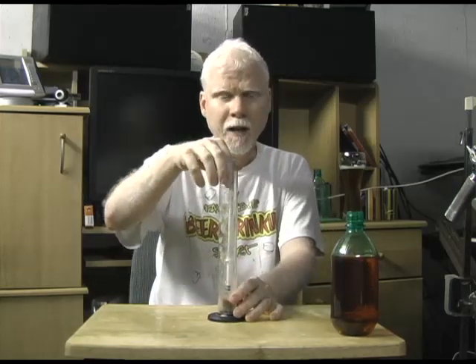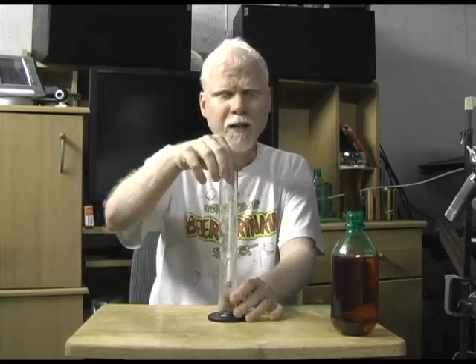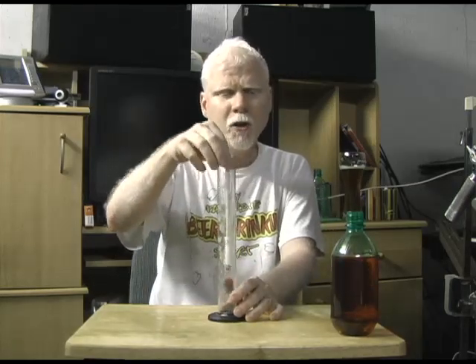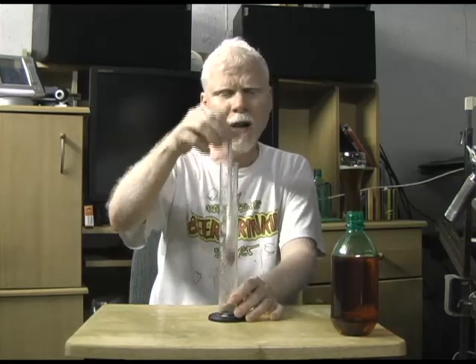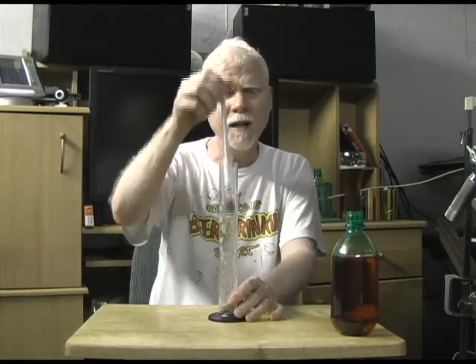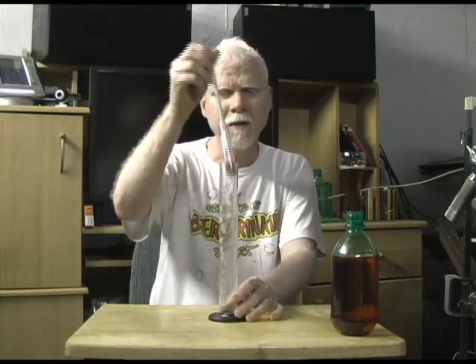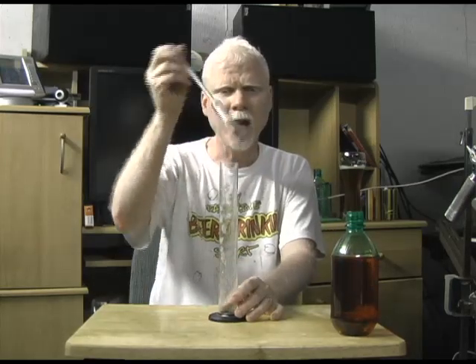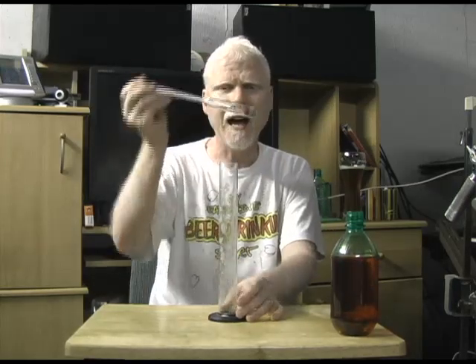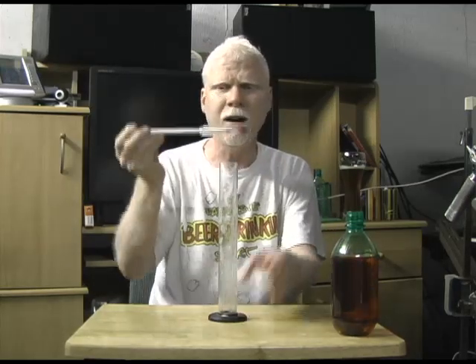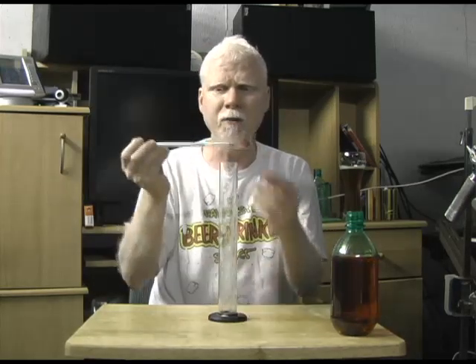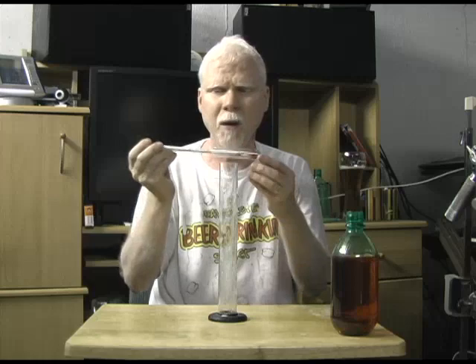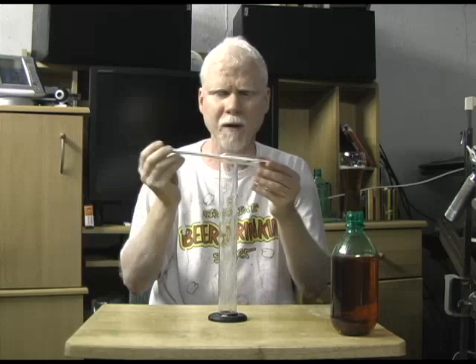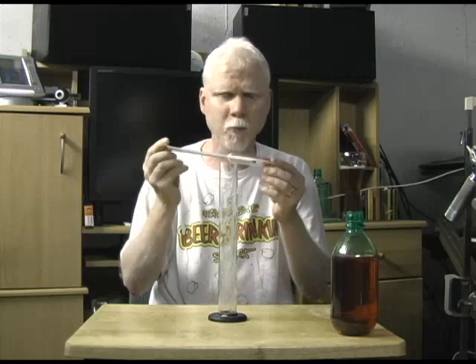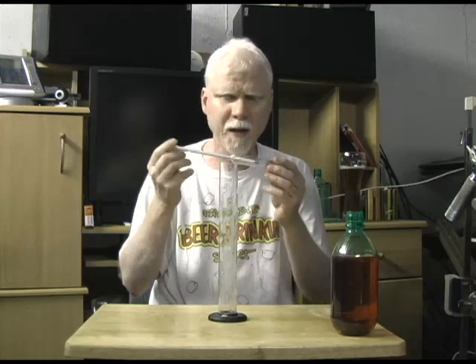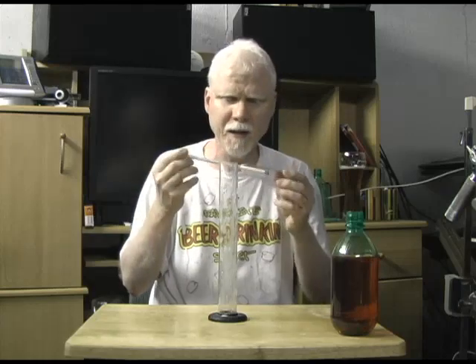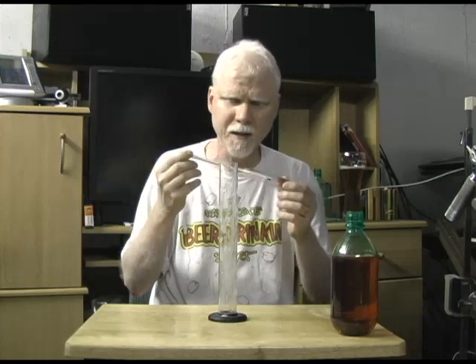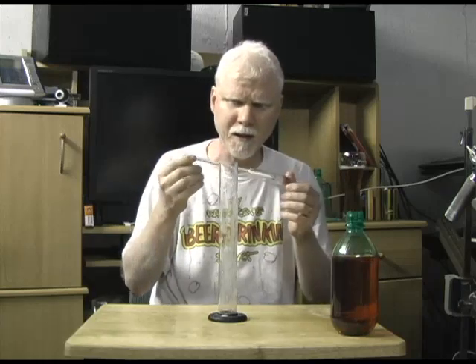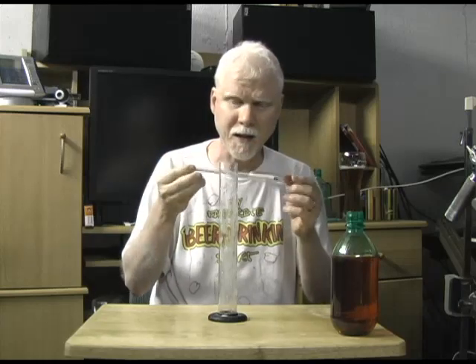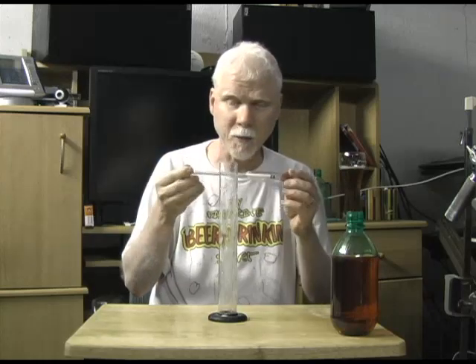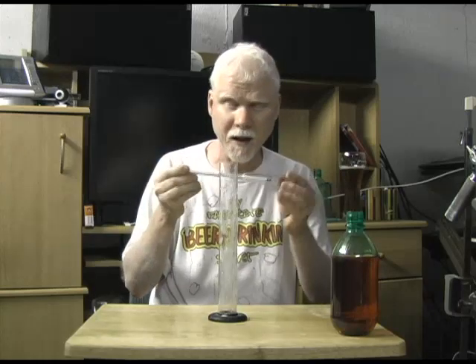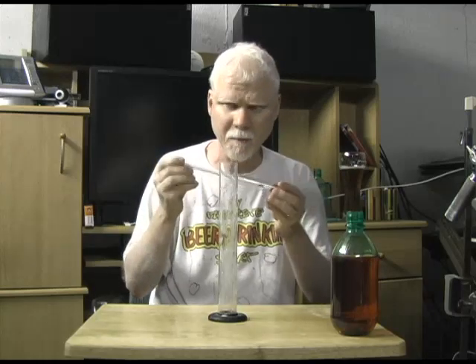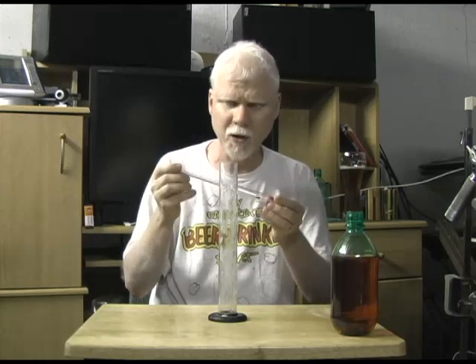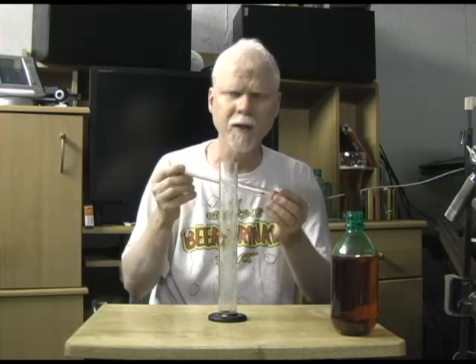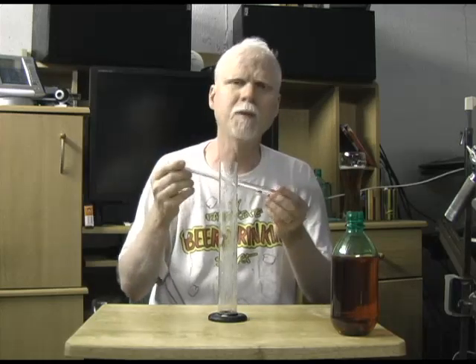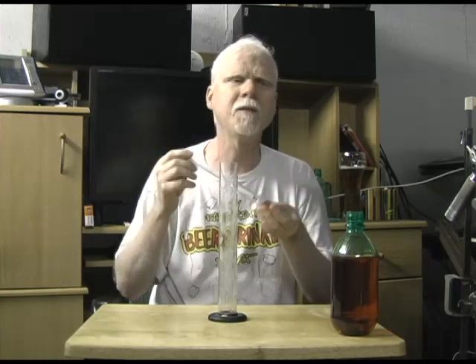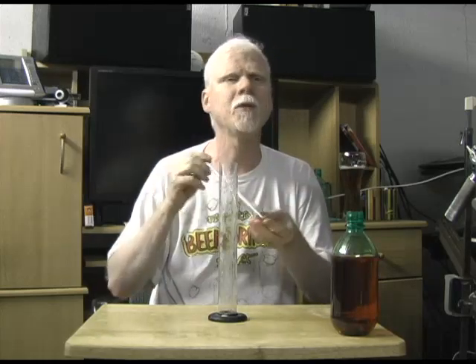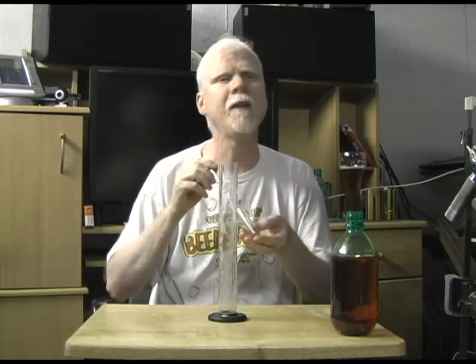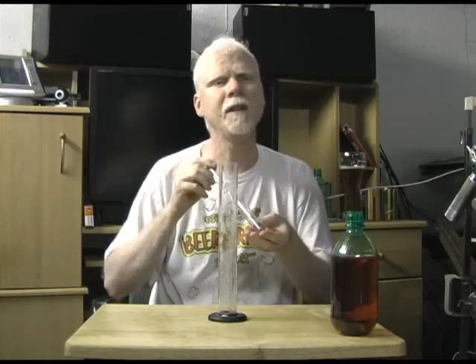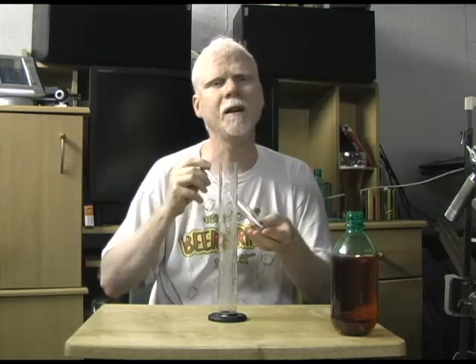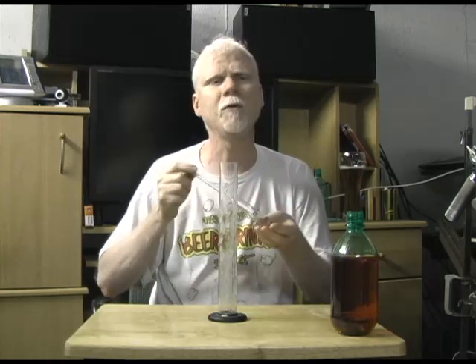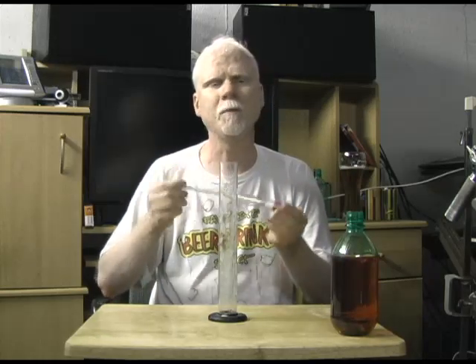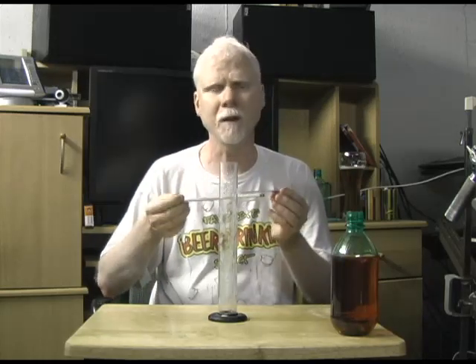It's a good idea for you to have a hydrometer. What it is — it's a way of measuring the specific gravity of your beer.